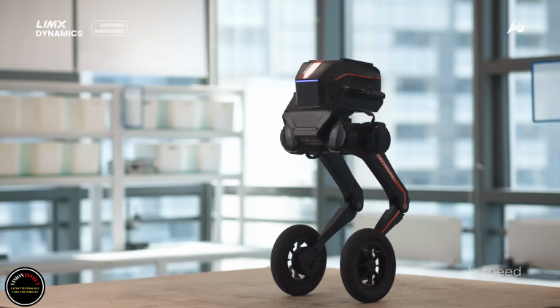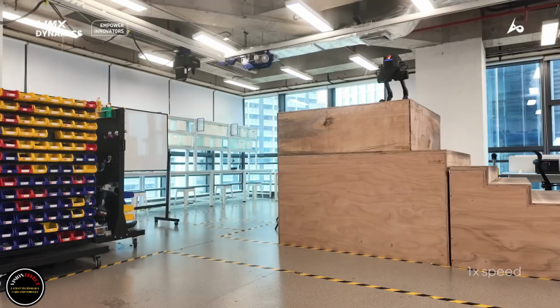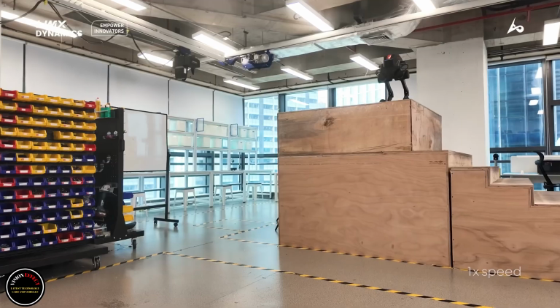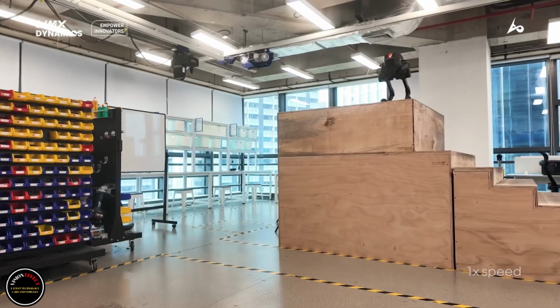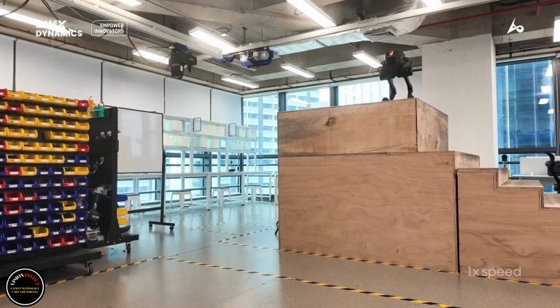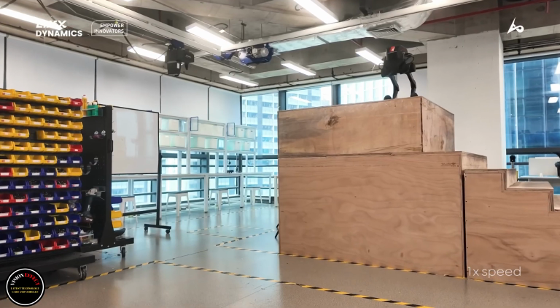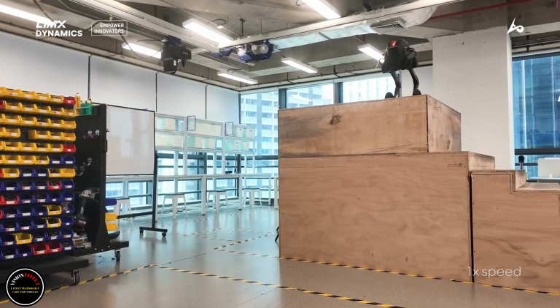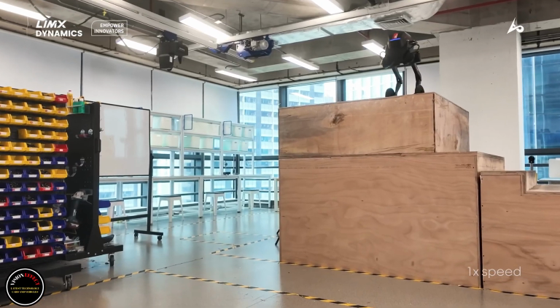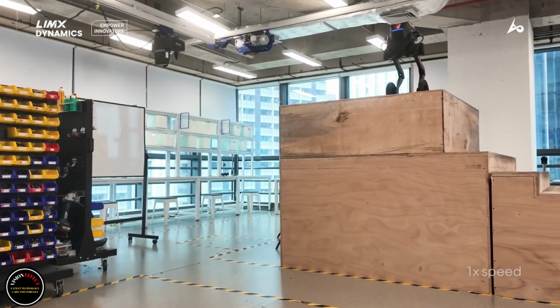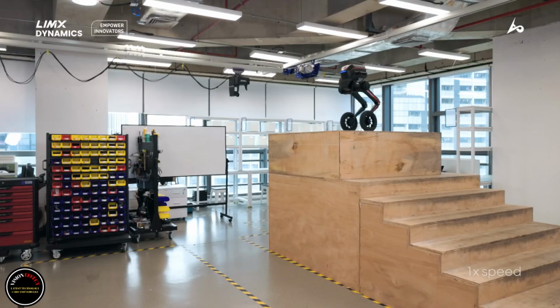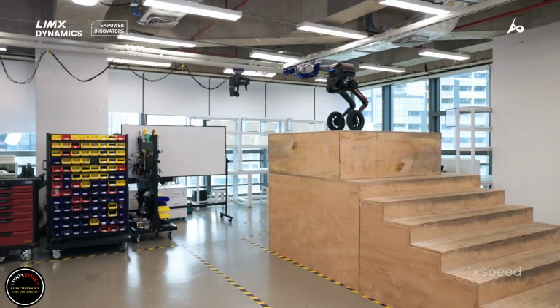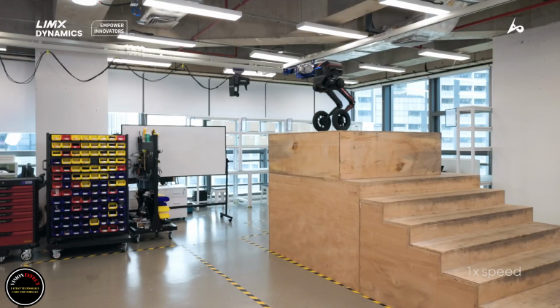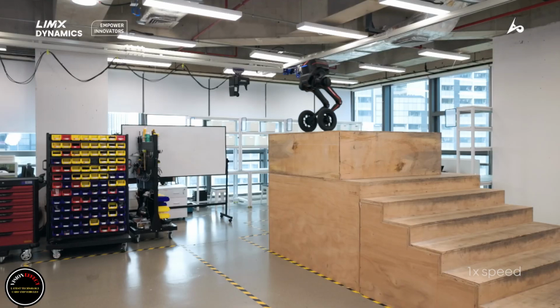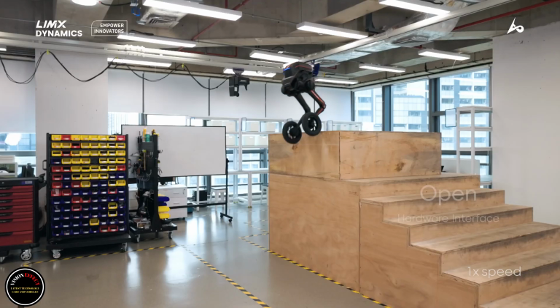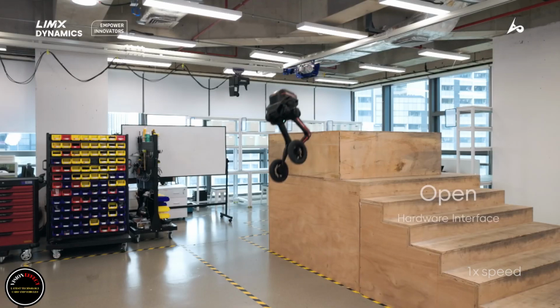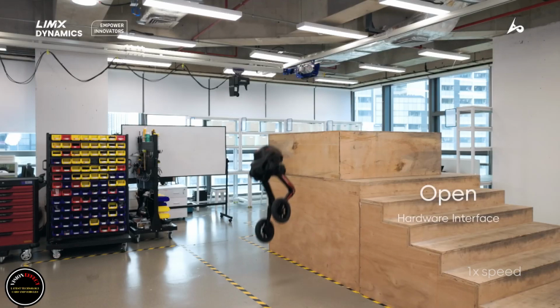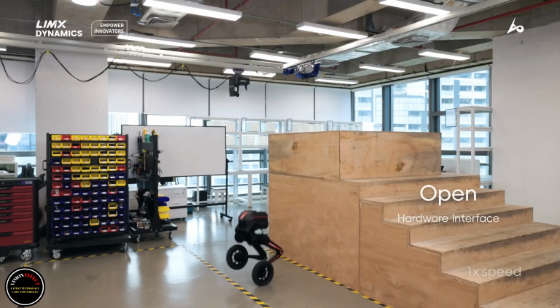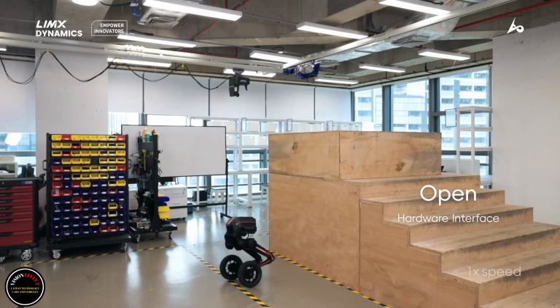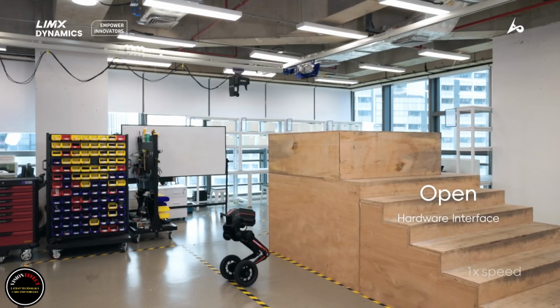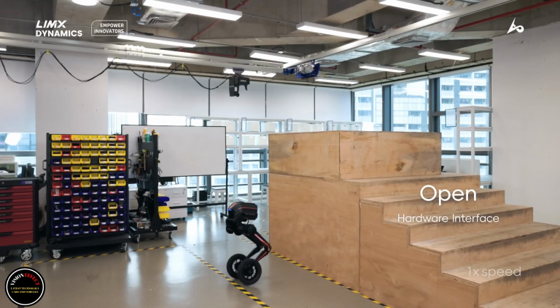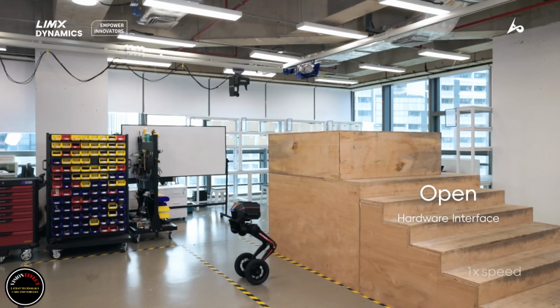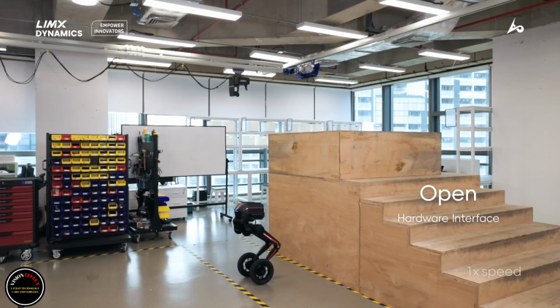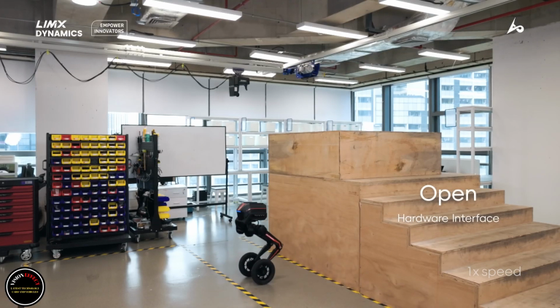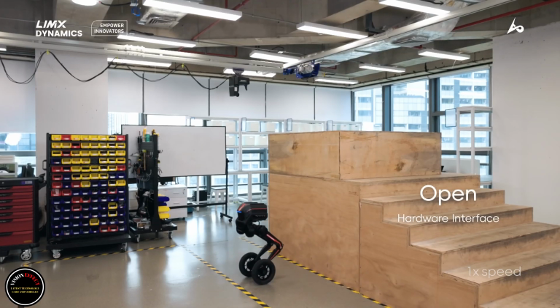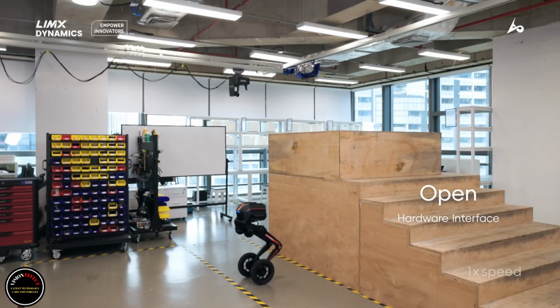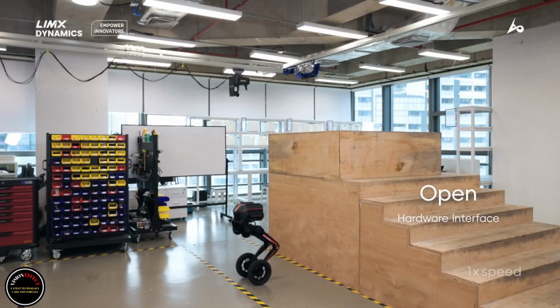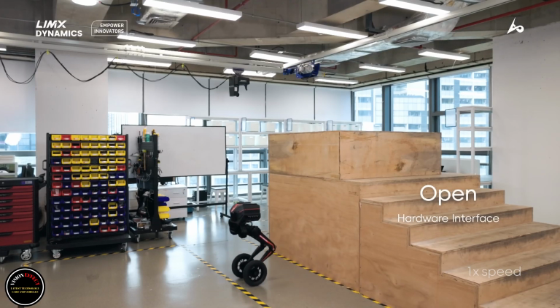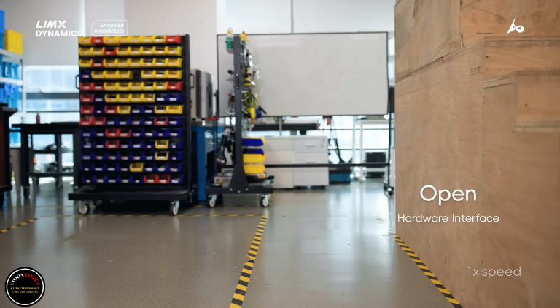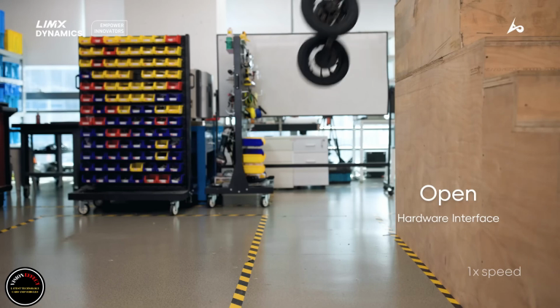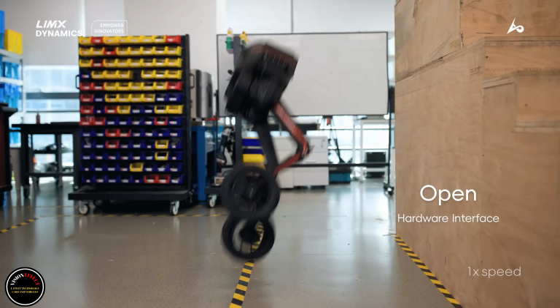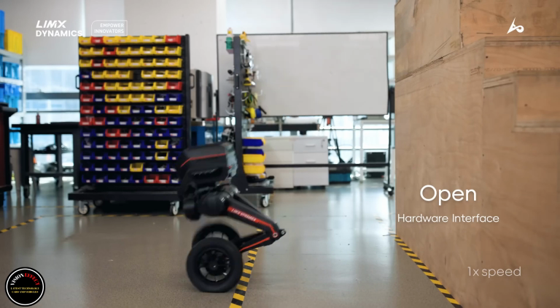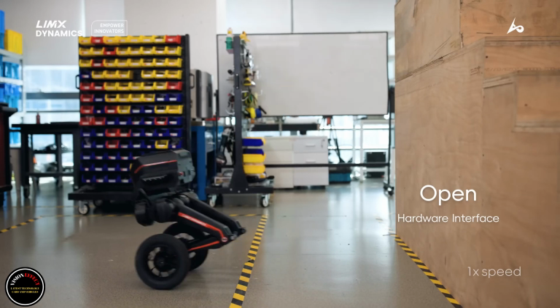If you want your own Tron 1, limited-time introductory prices start at $15,000.